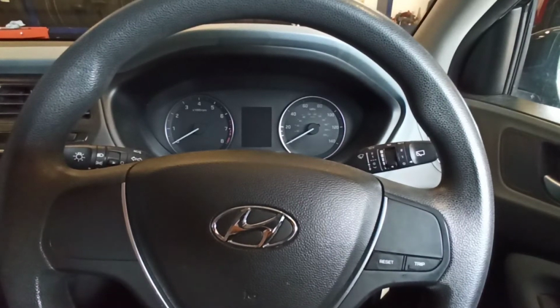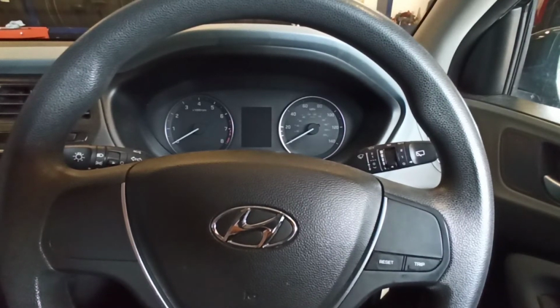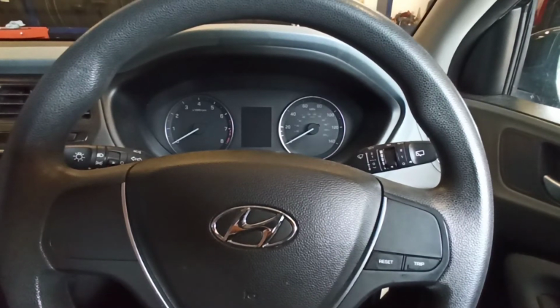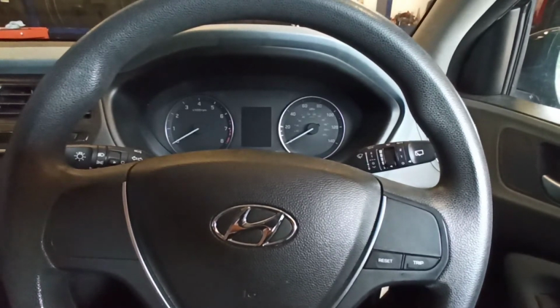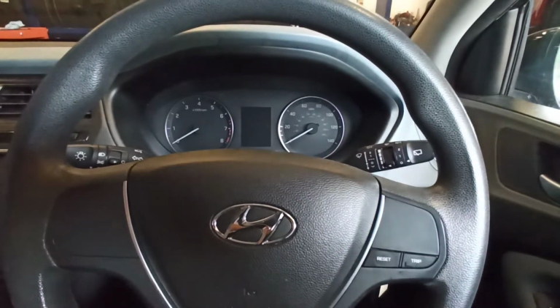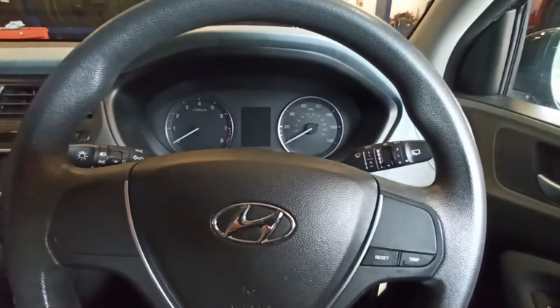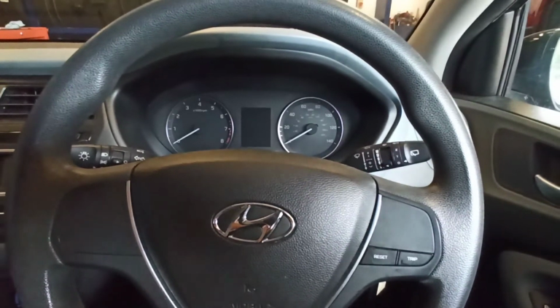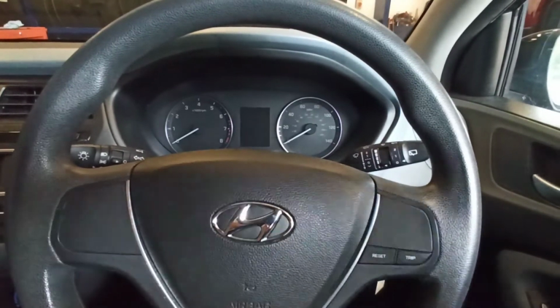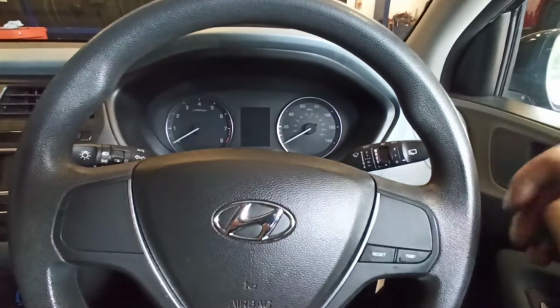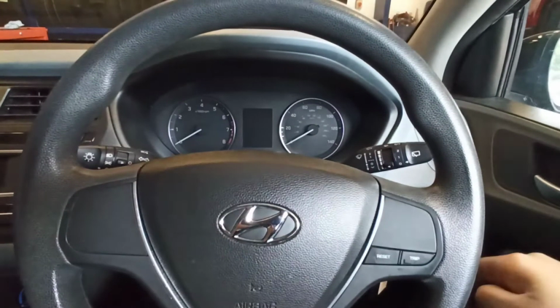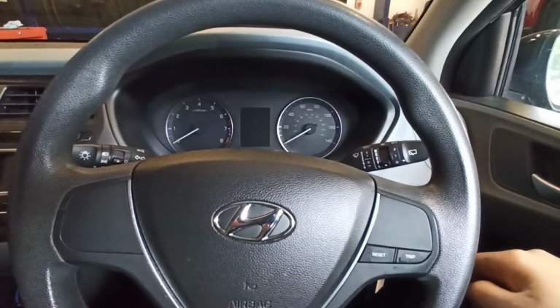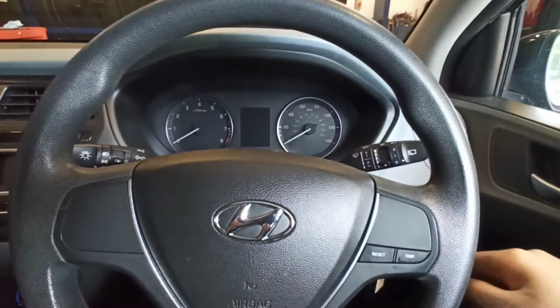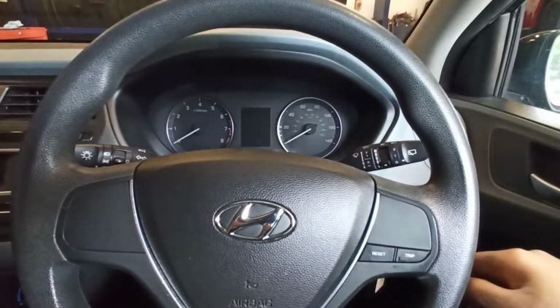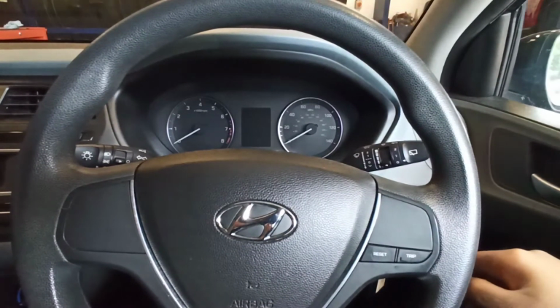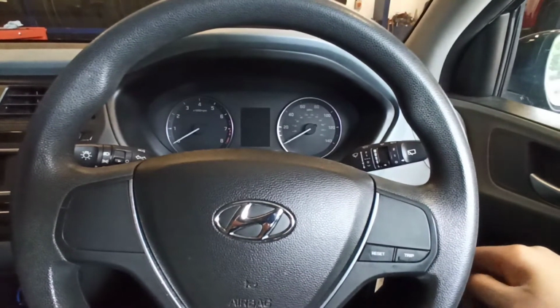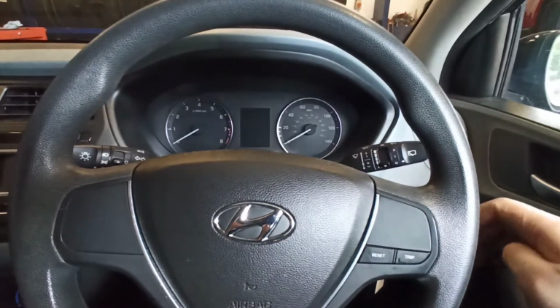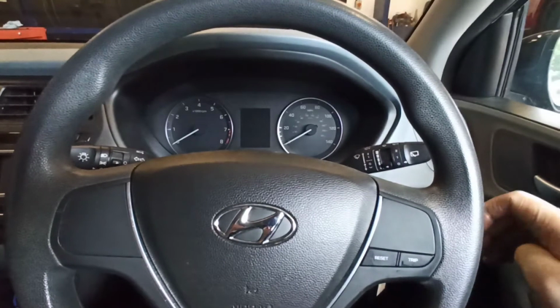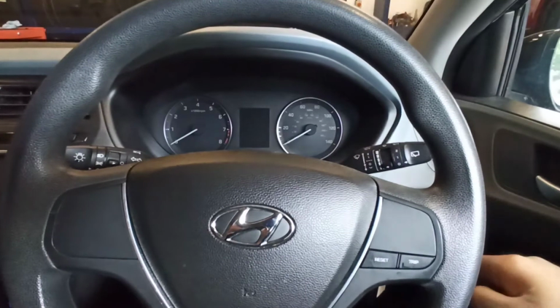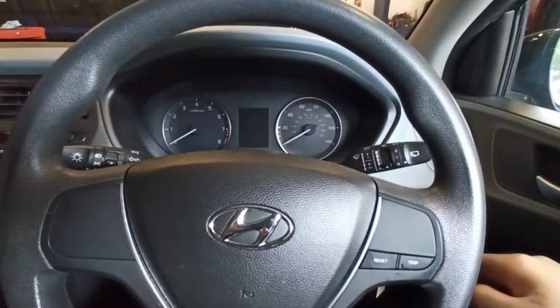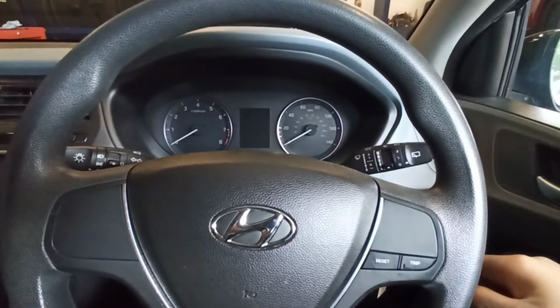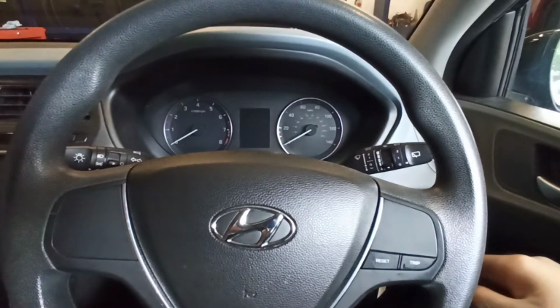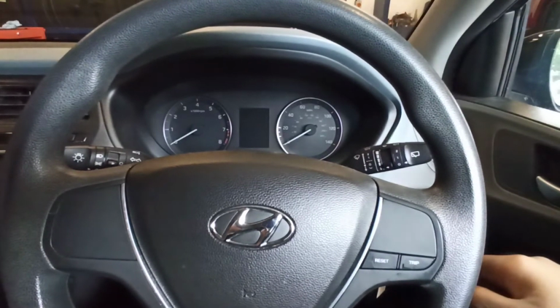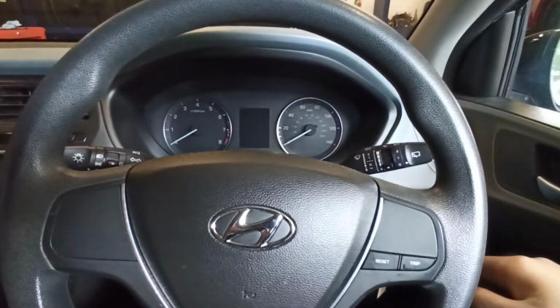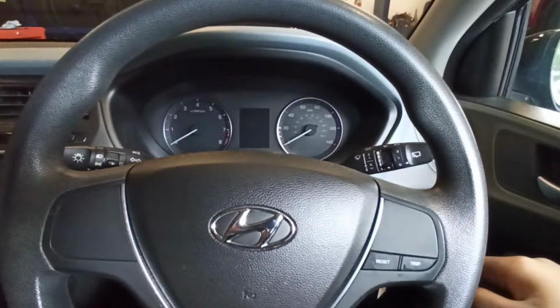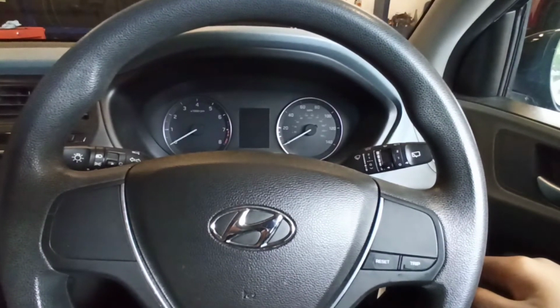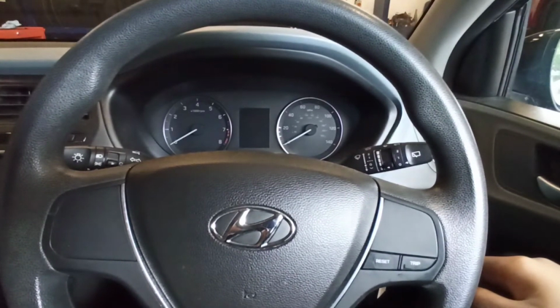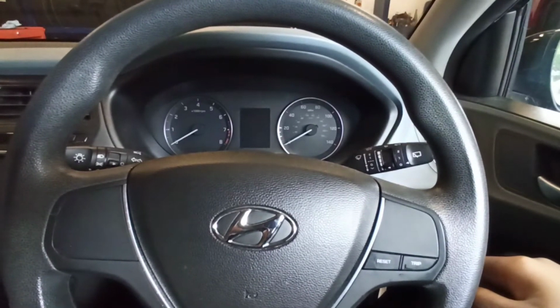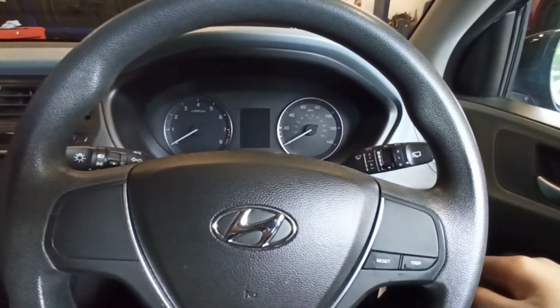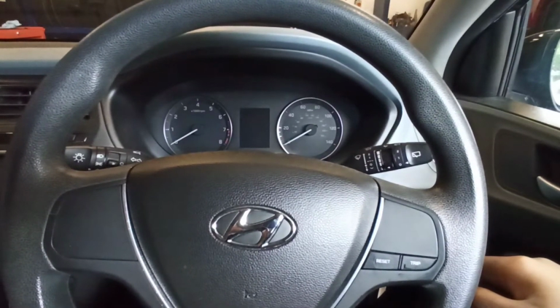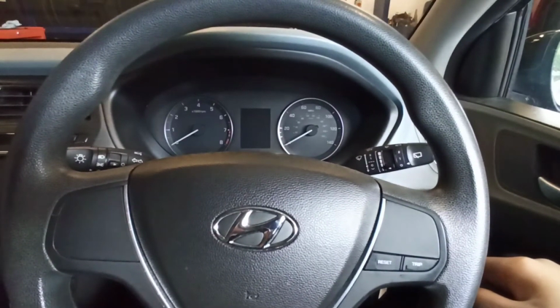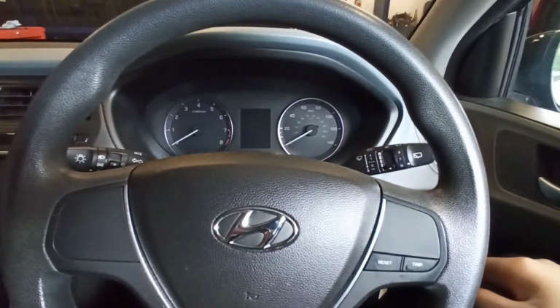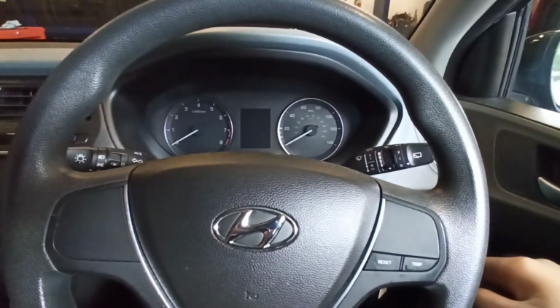Hi, it's Smutny Garage. Today I'm going to show you how to reset the service light in a Hyundai i20 from 2015.